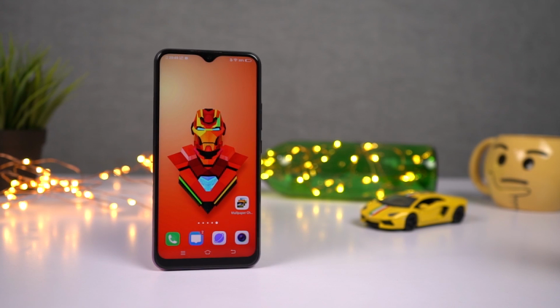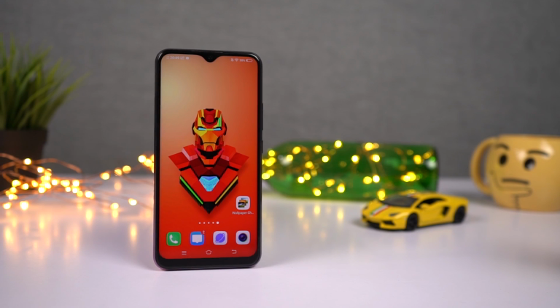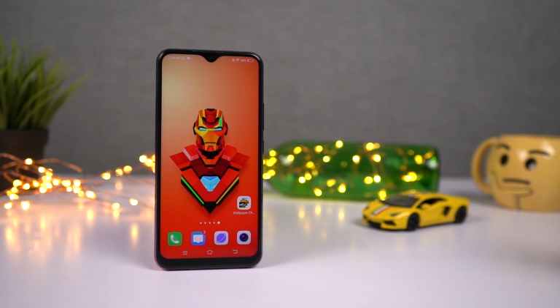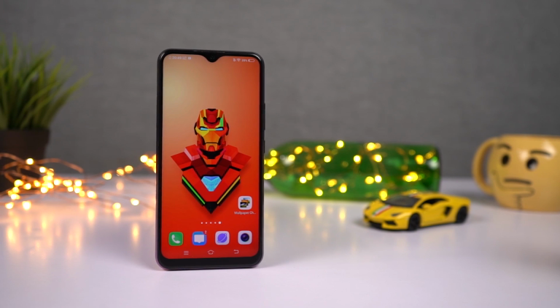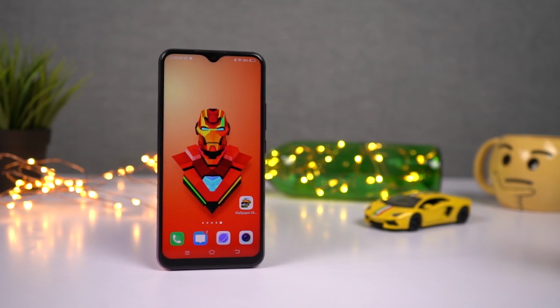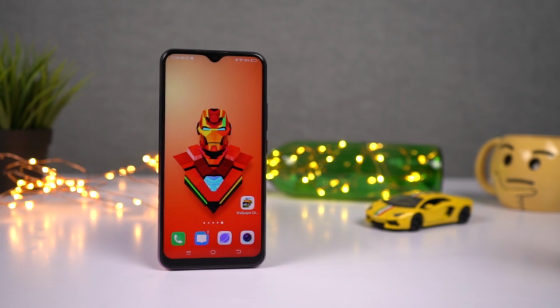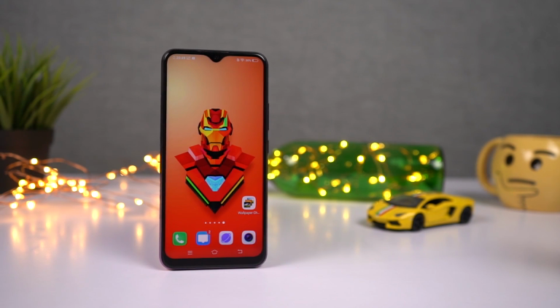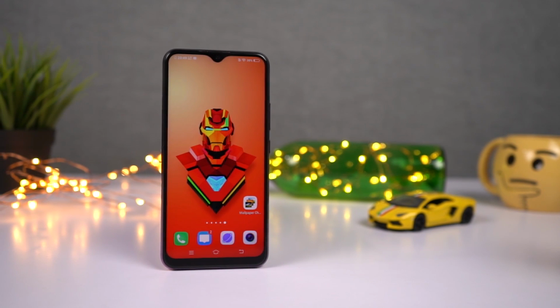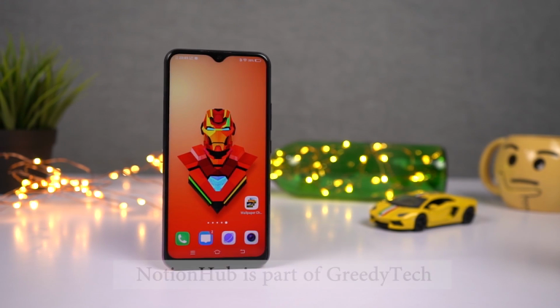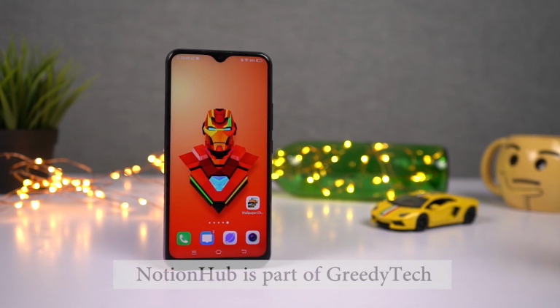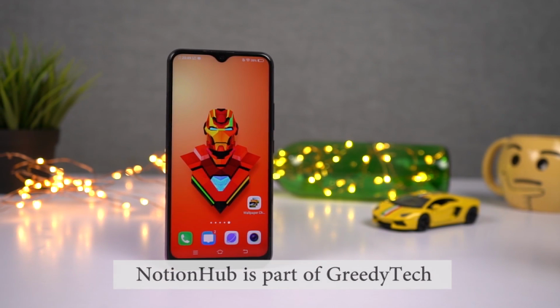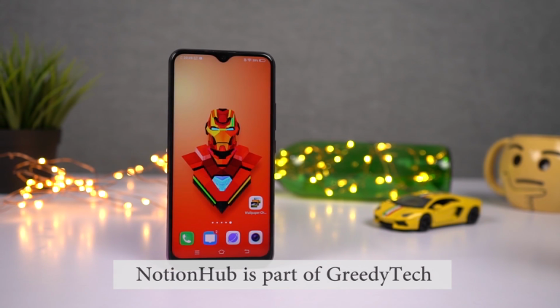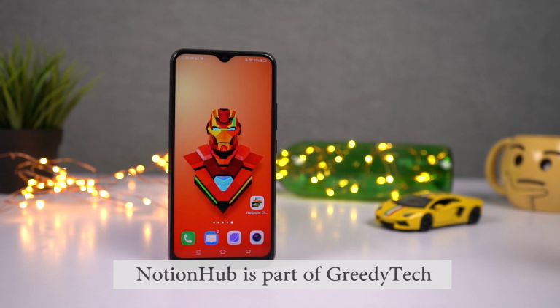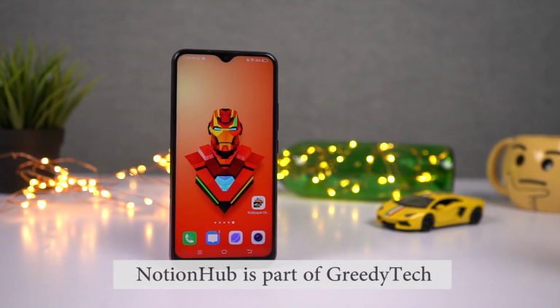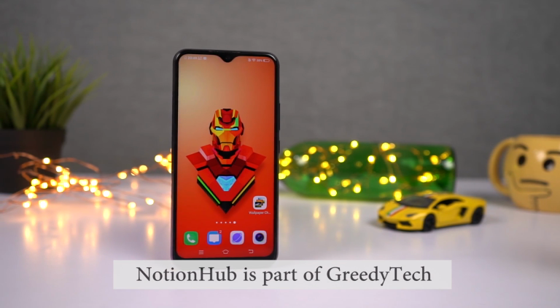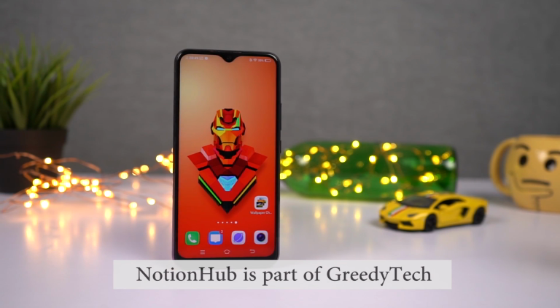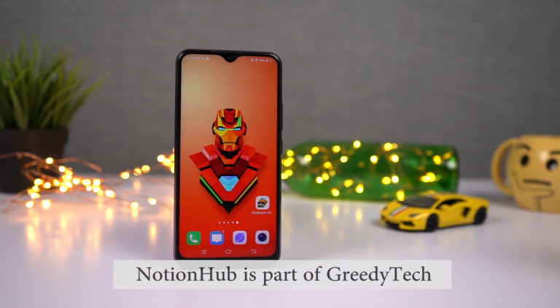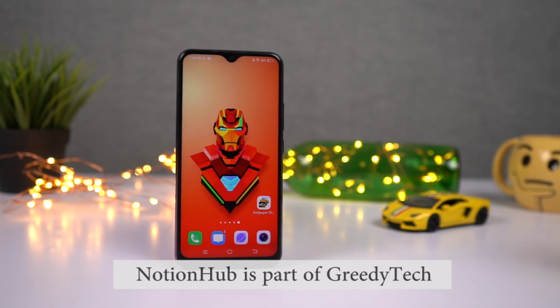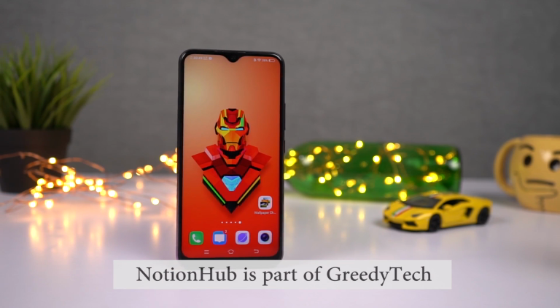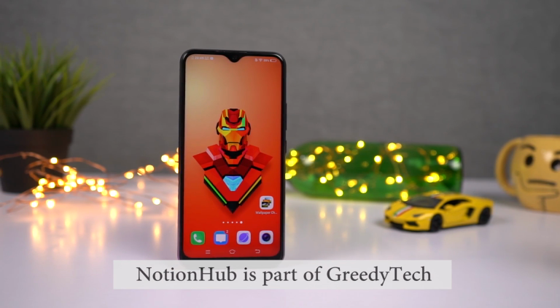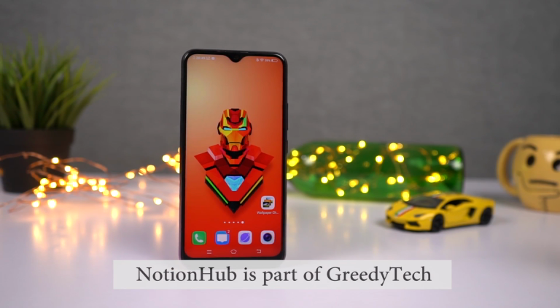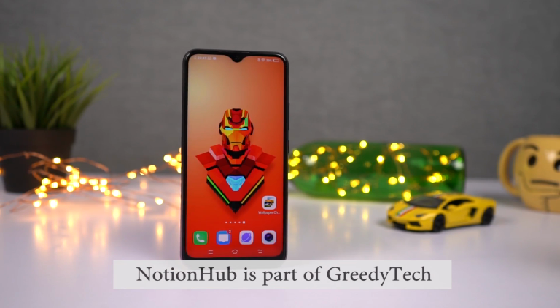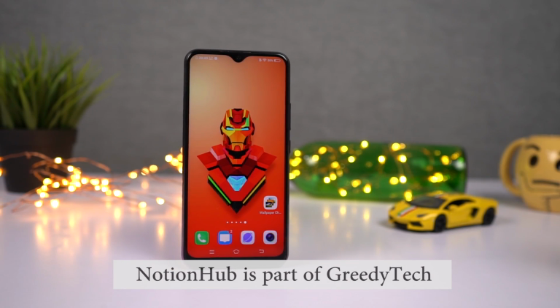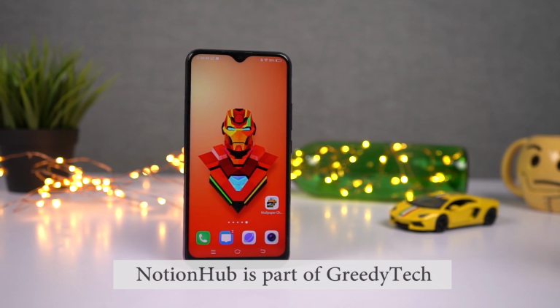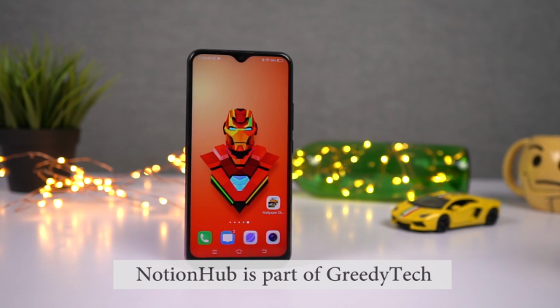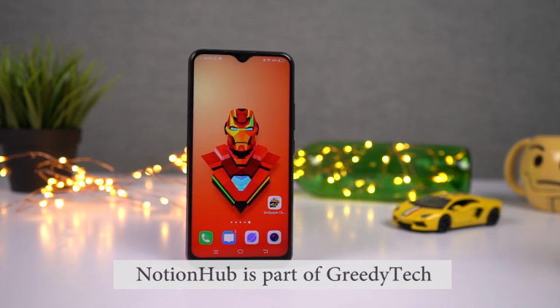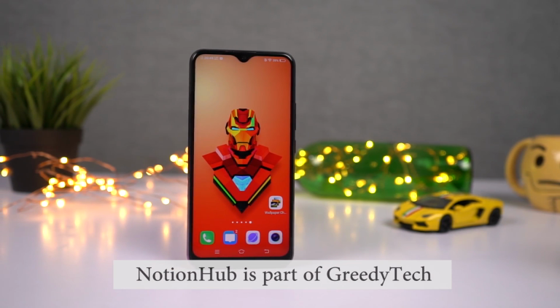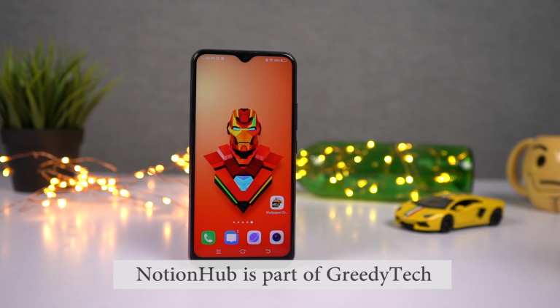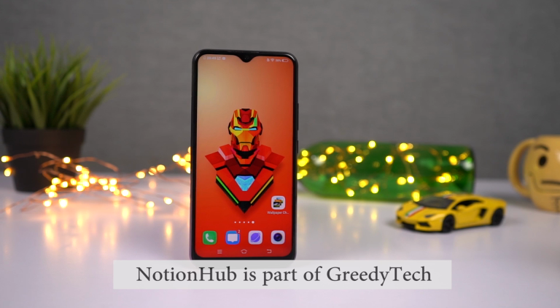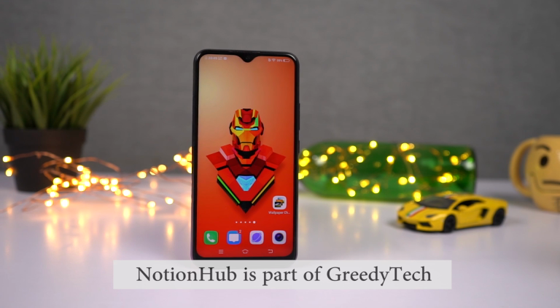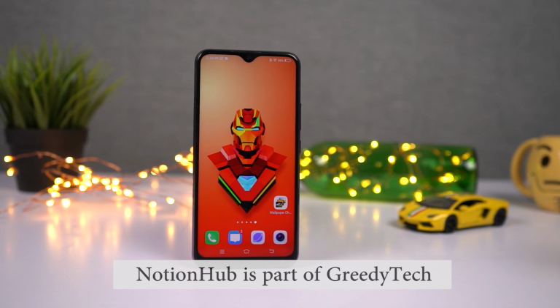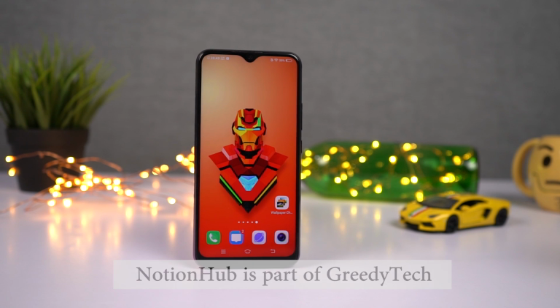Hi there guys, I'm Nikhil from NotionHub, and in this video I'll be showing you the most important tips and tricks for your Vivo Y15.